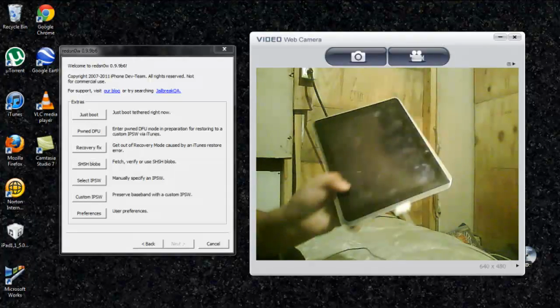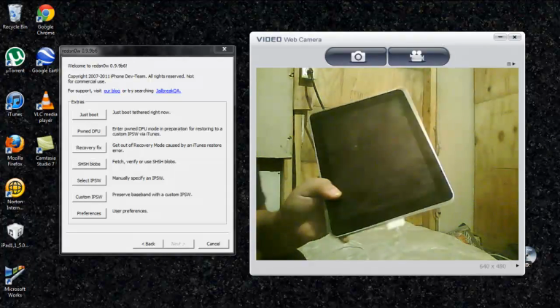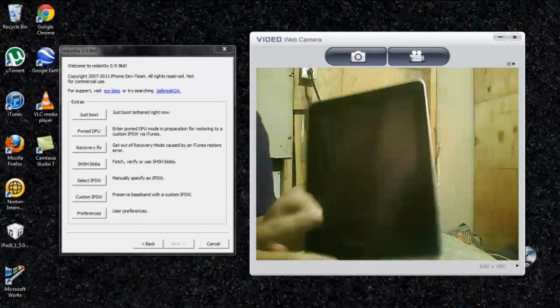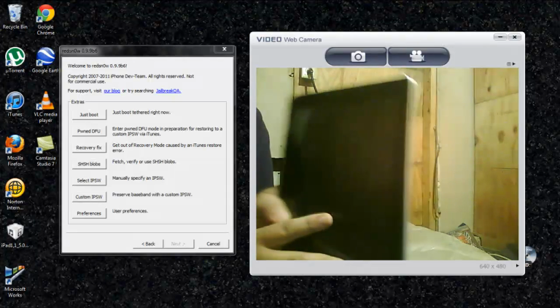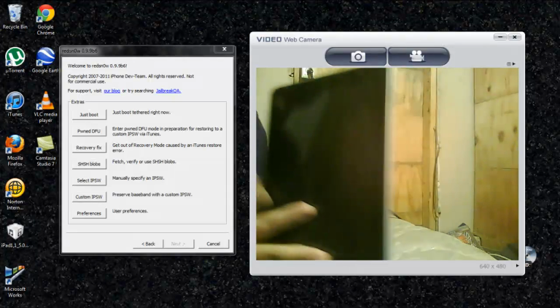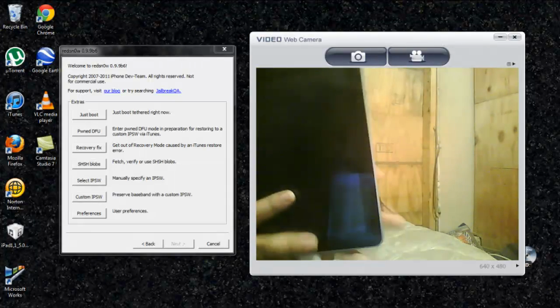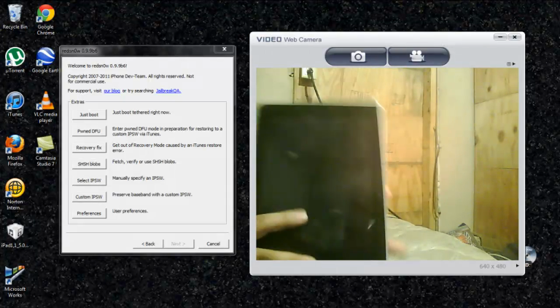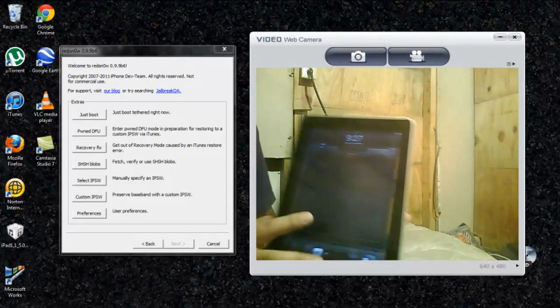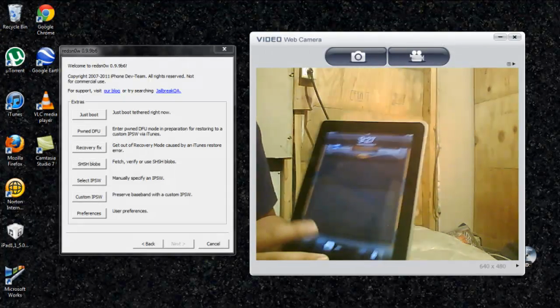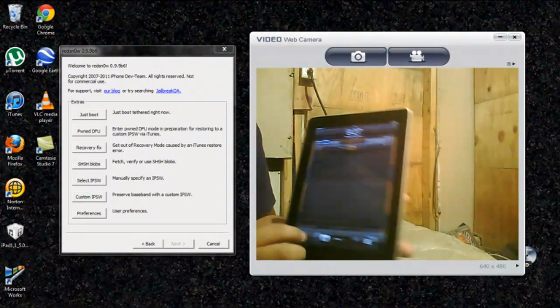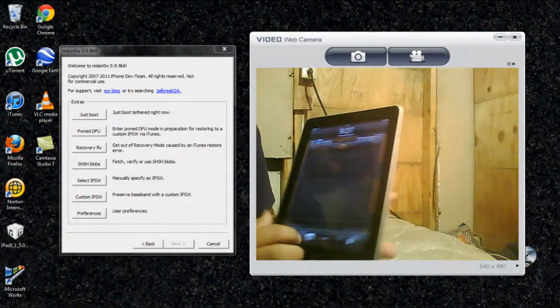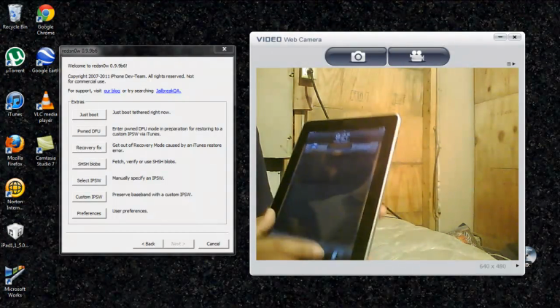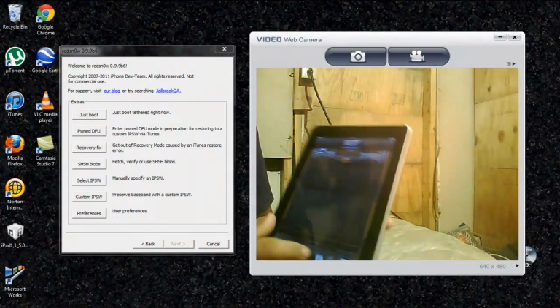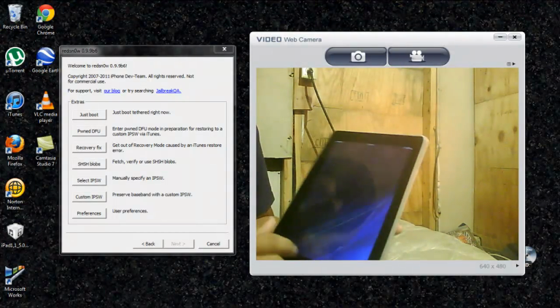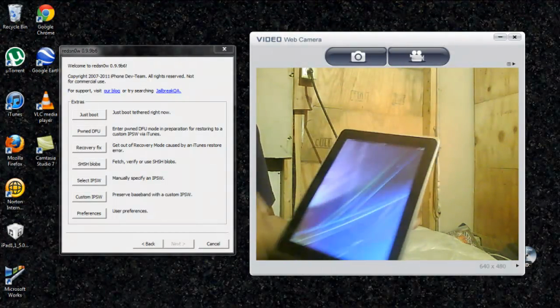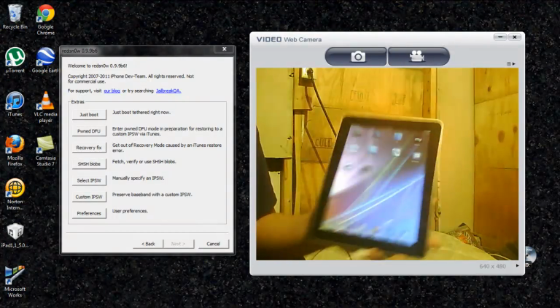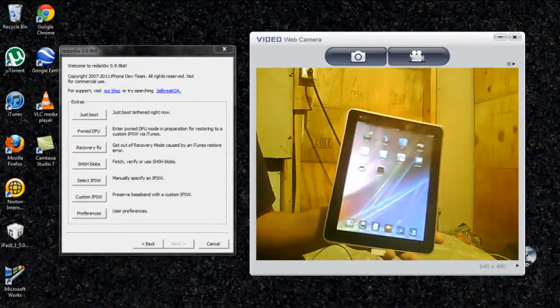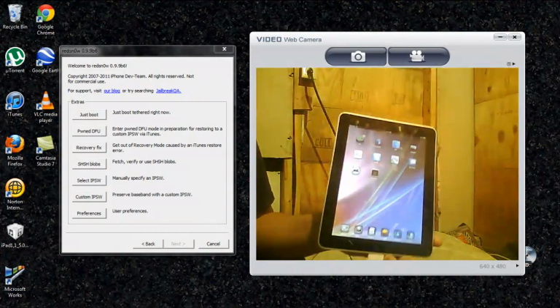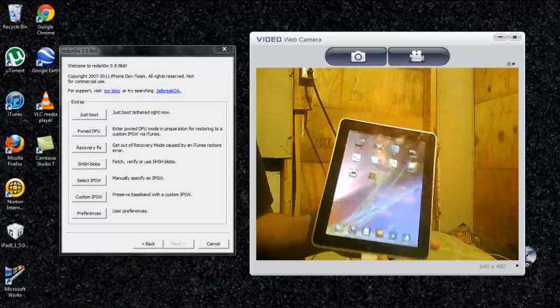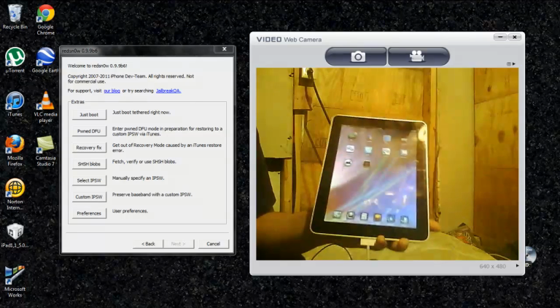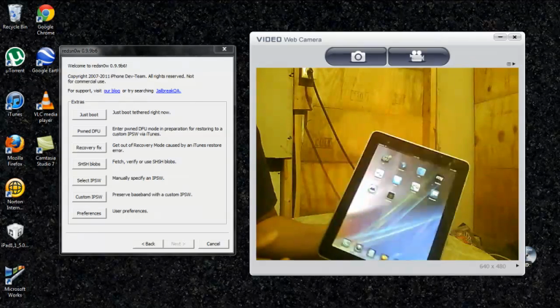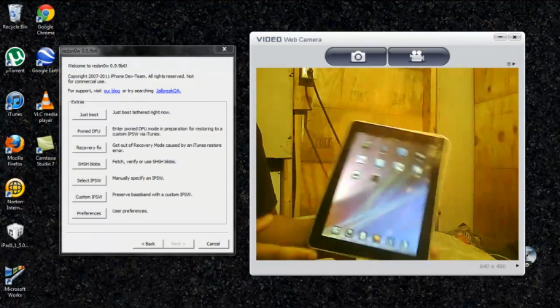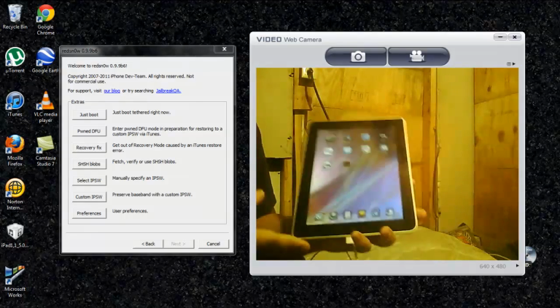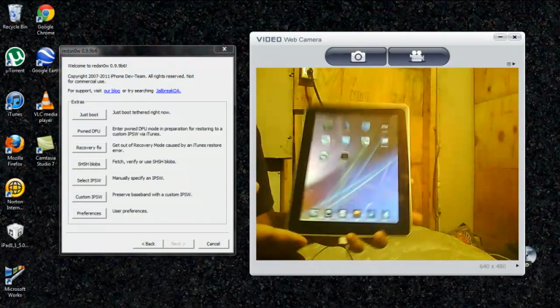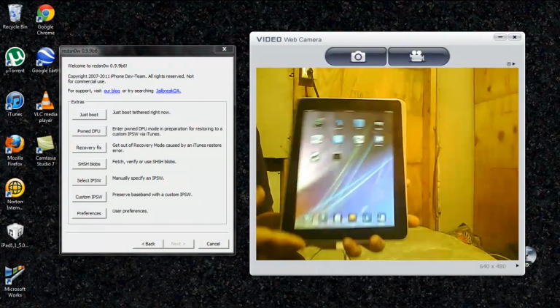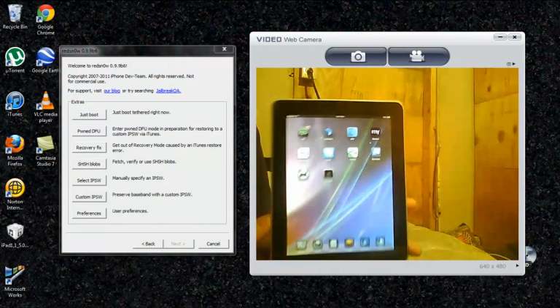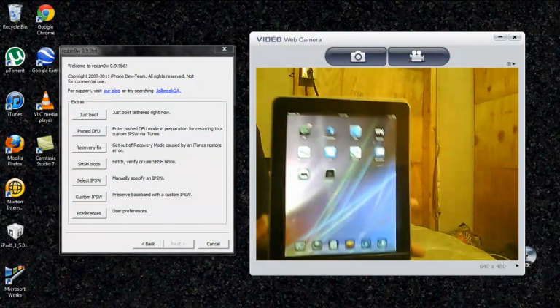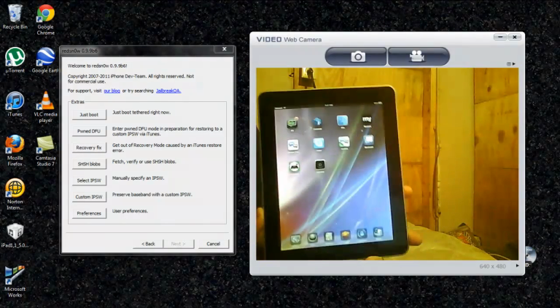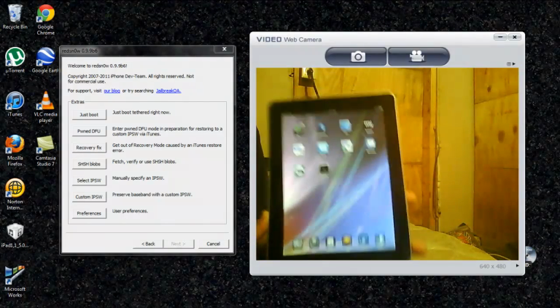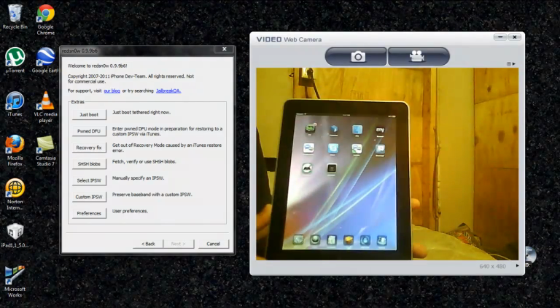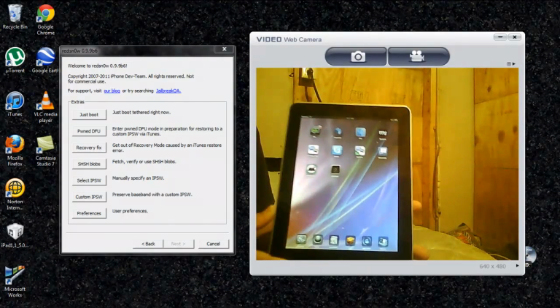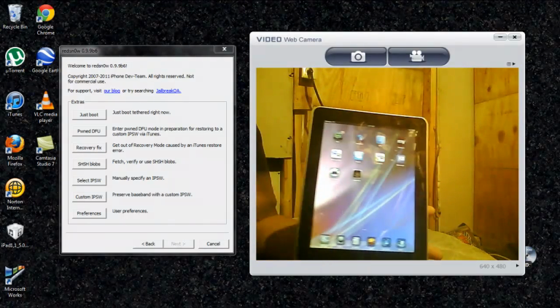Alright, hey guys, it's C-Dog, G-Dog, and I'm going to show you guys how to put your iPad into DFU mode.